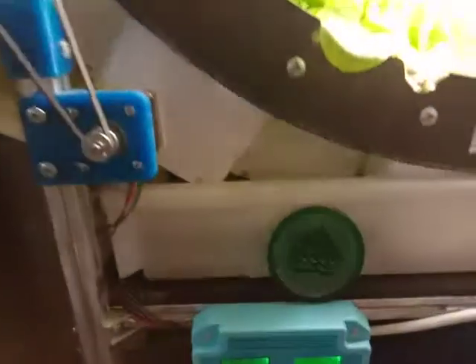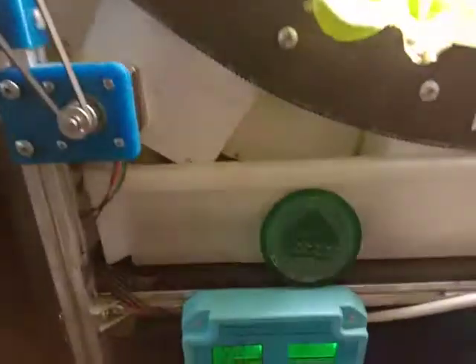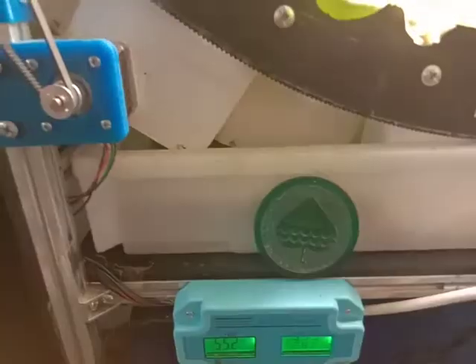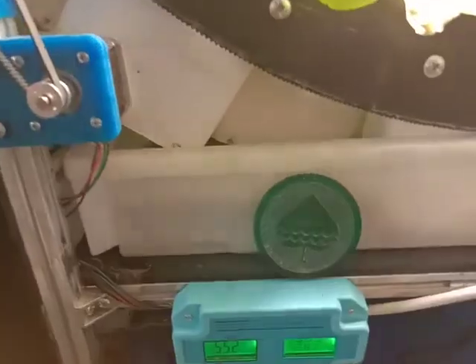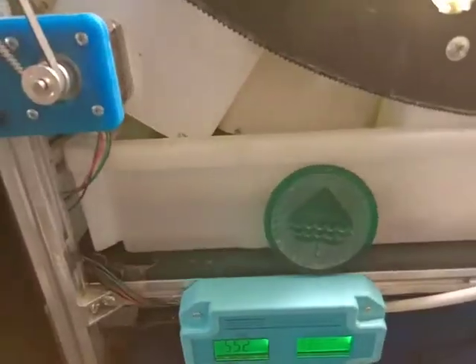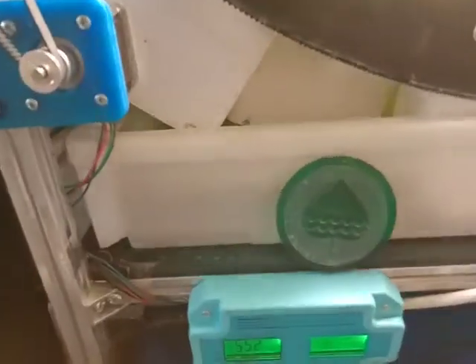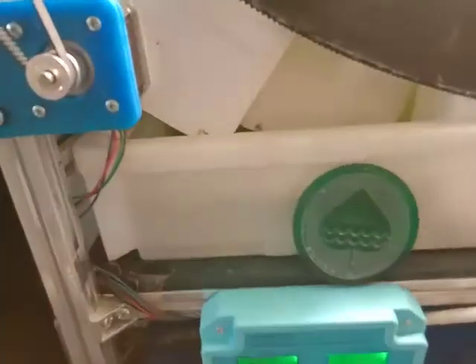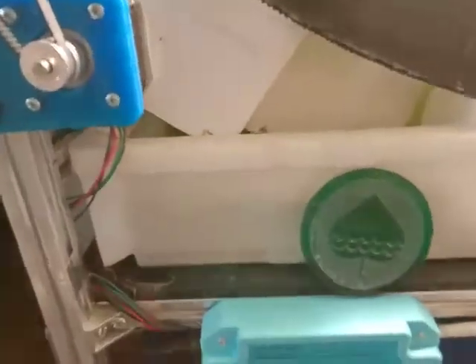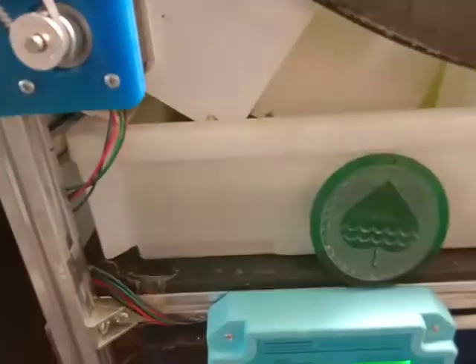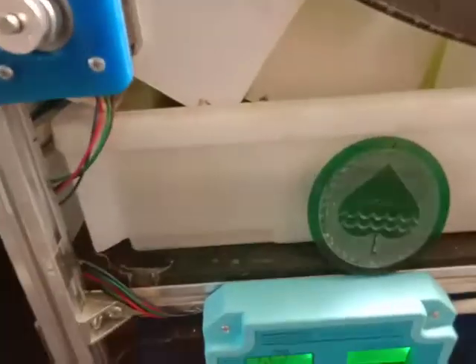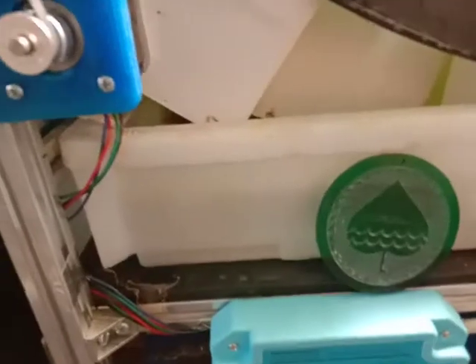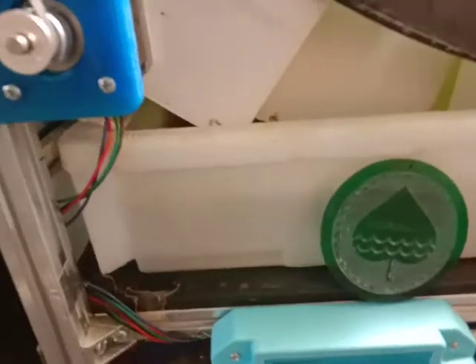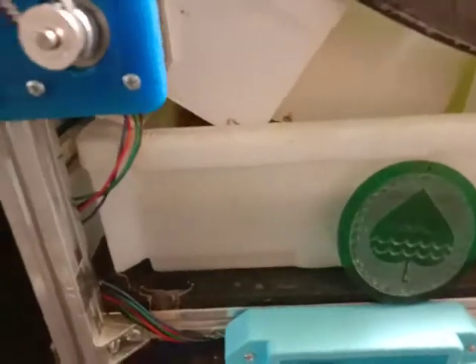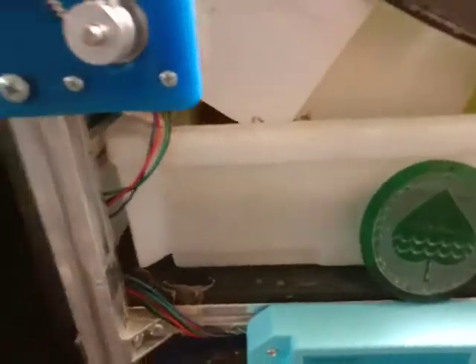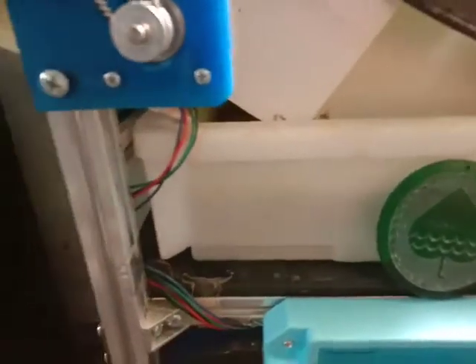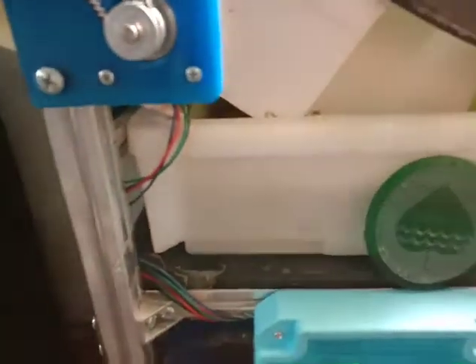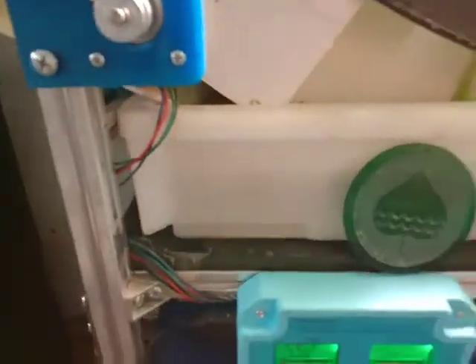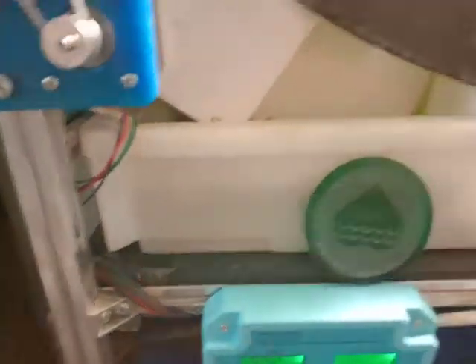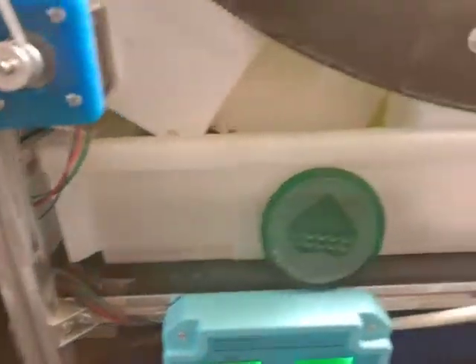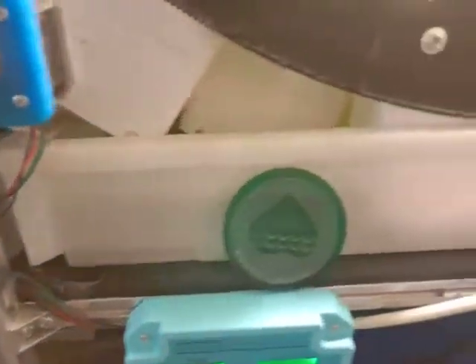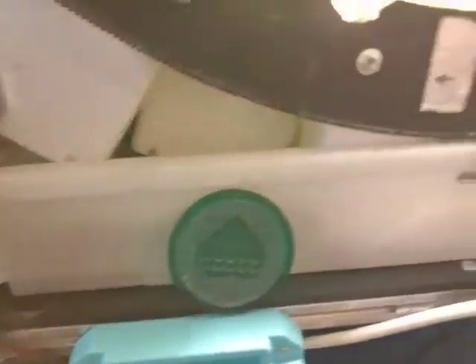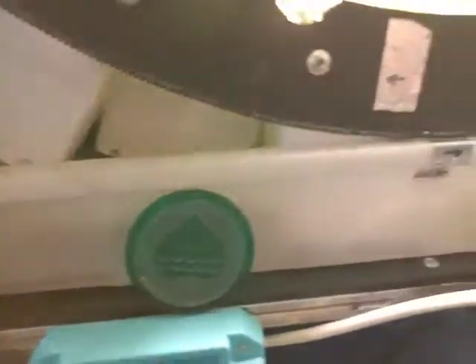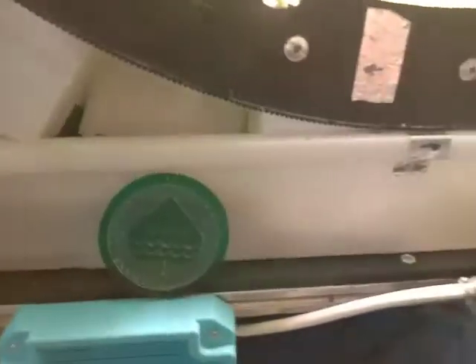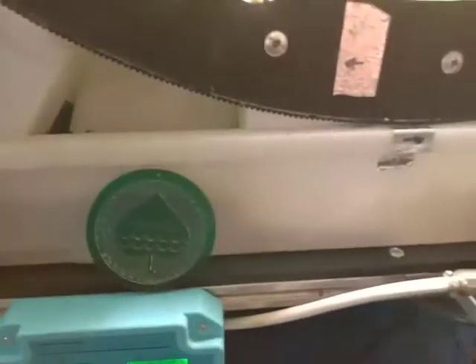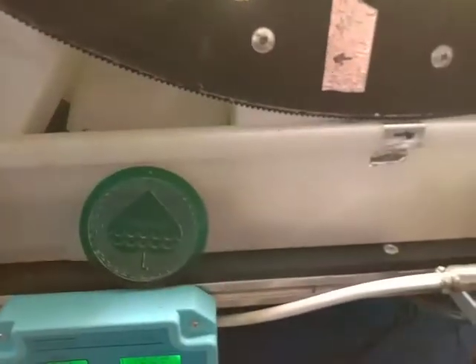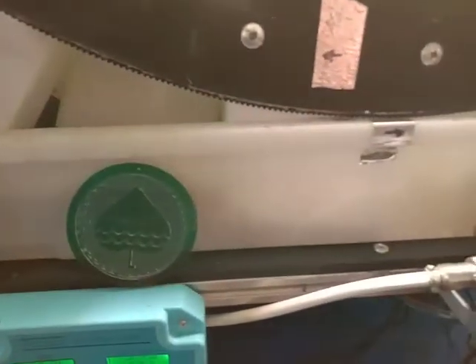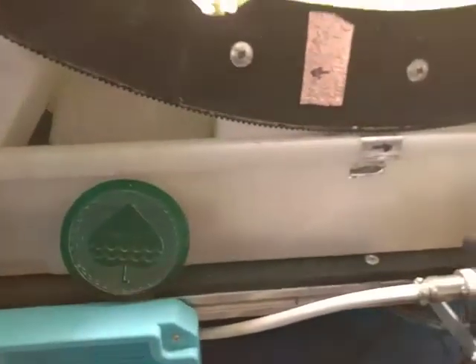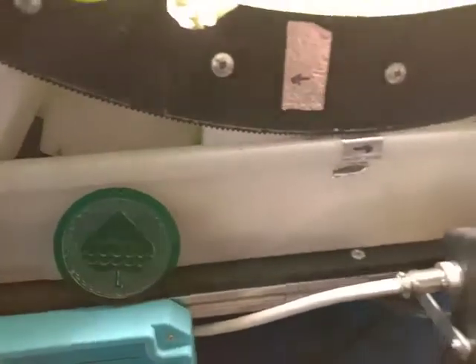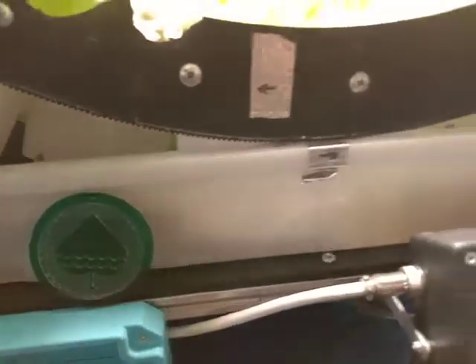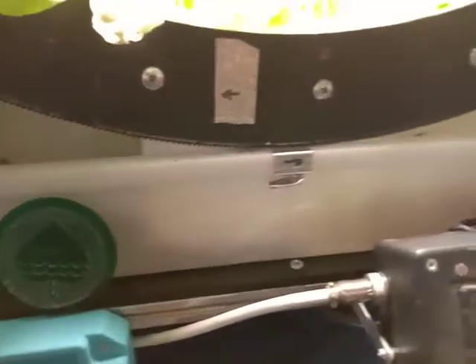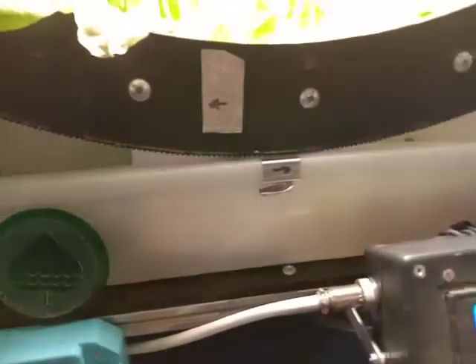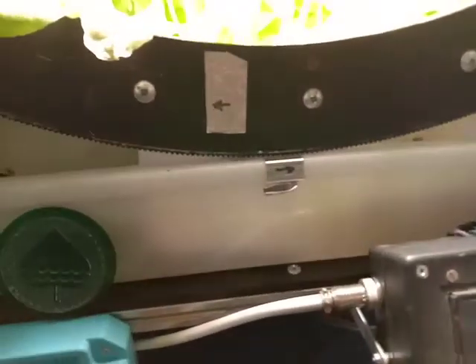Here you can see the new tray, which is a pretty standard plastic tray, and it works really well.